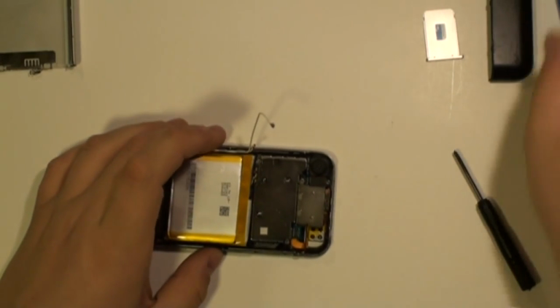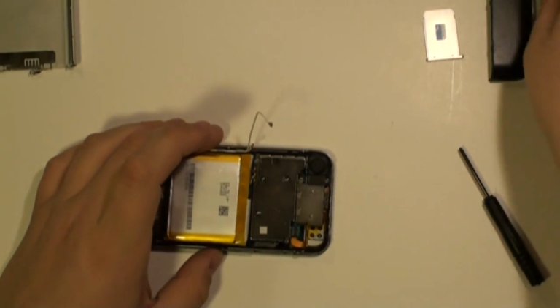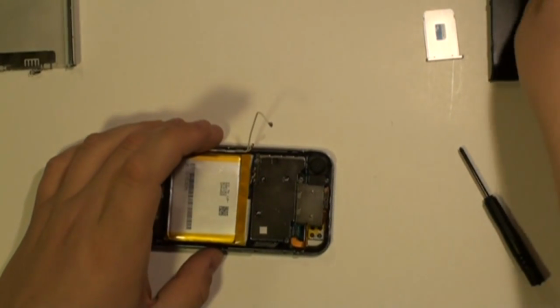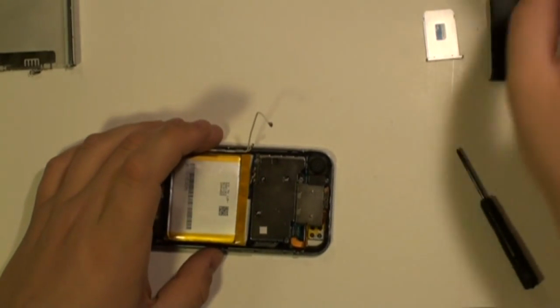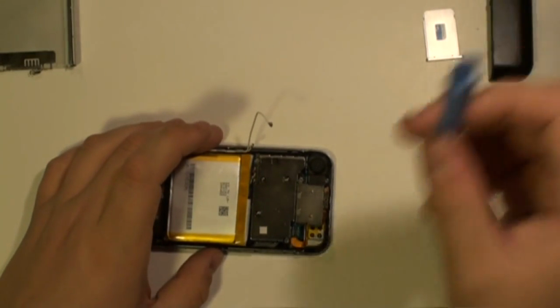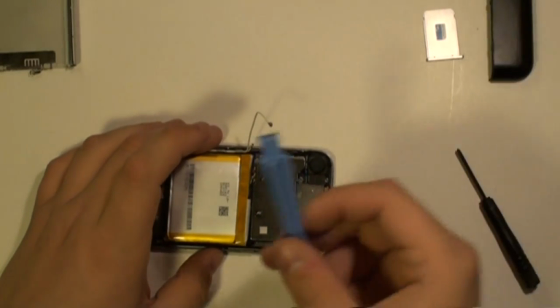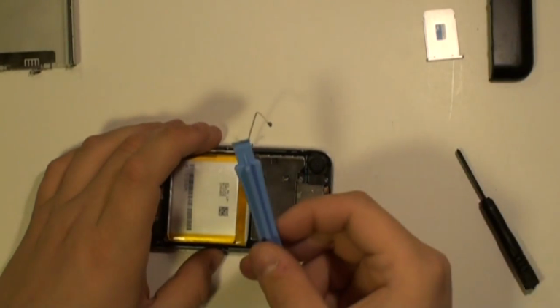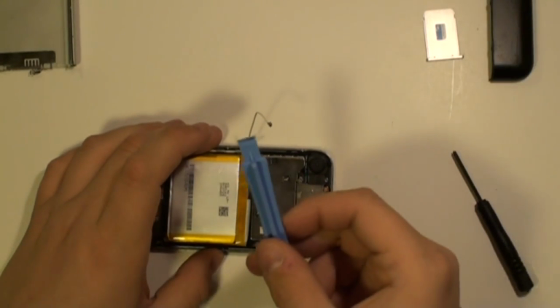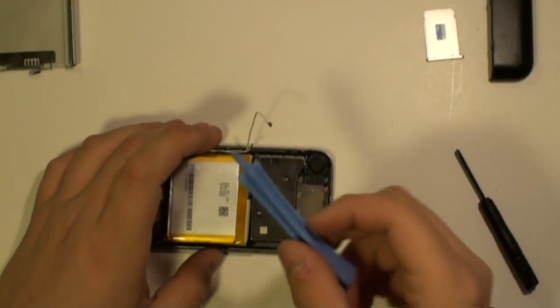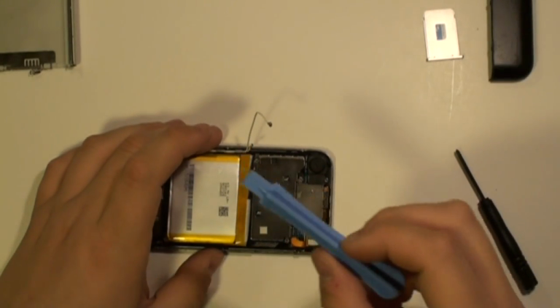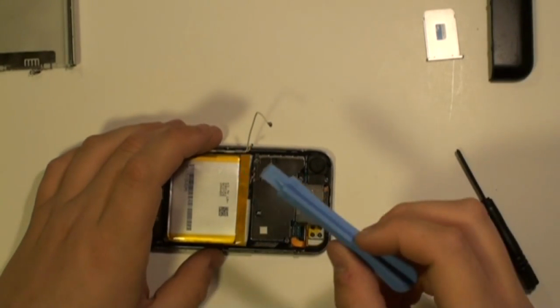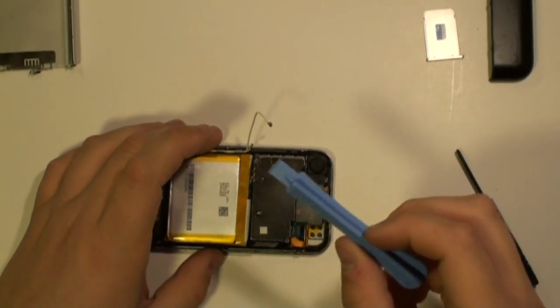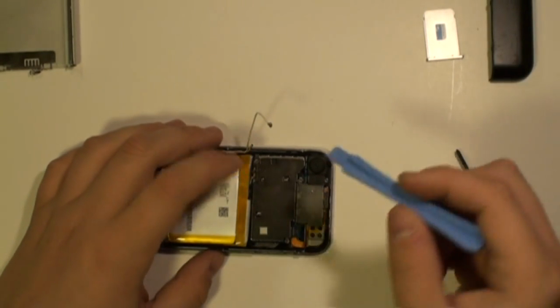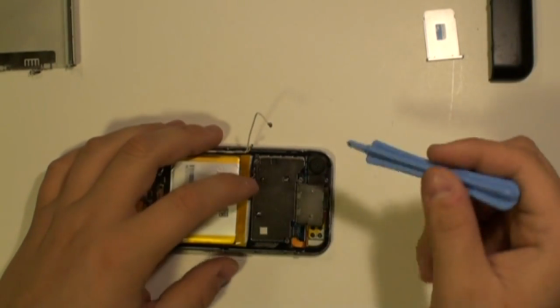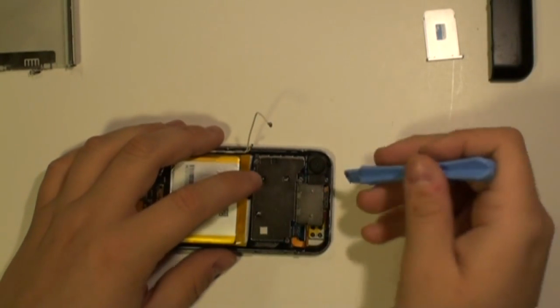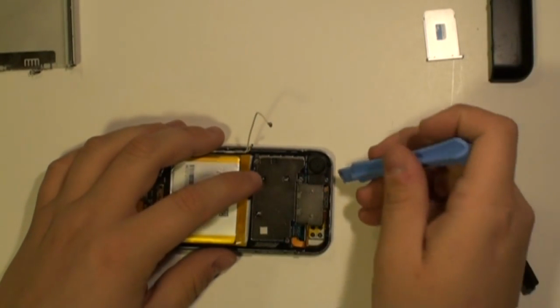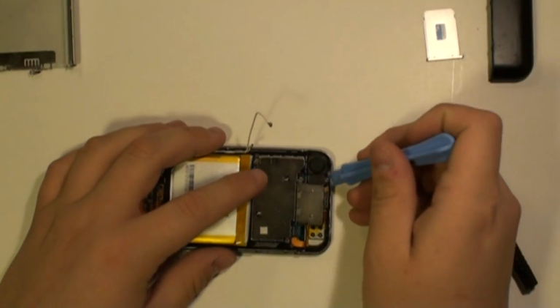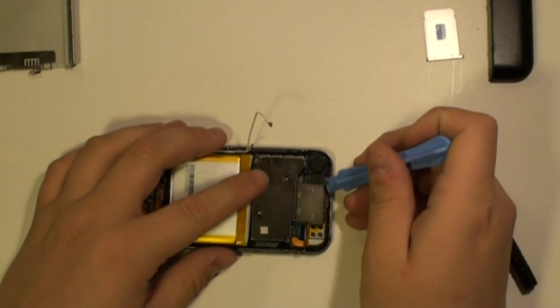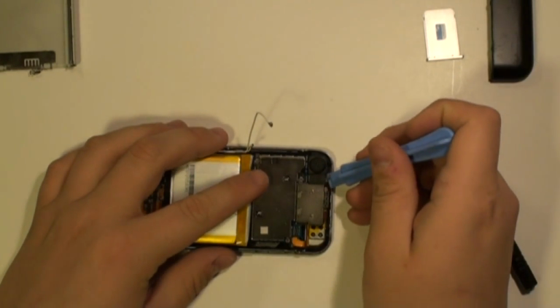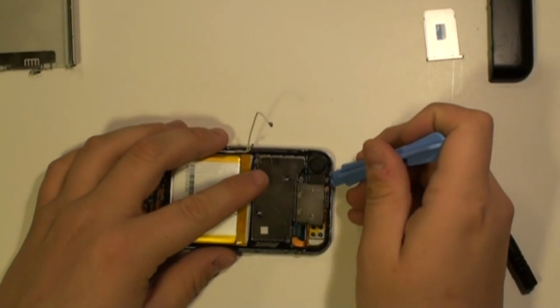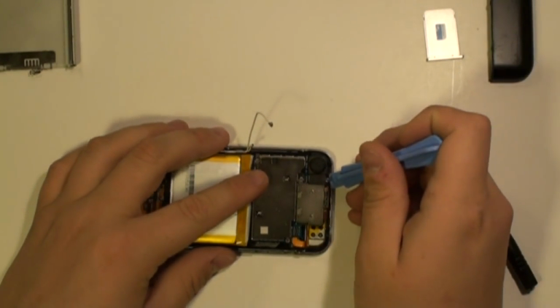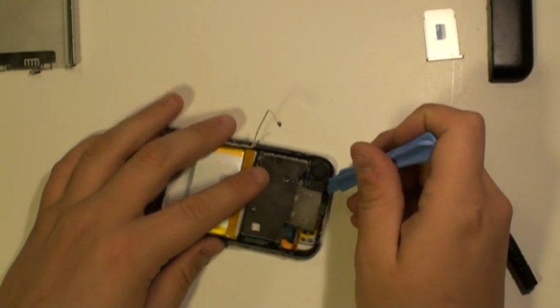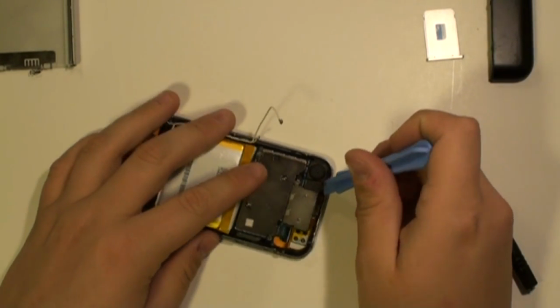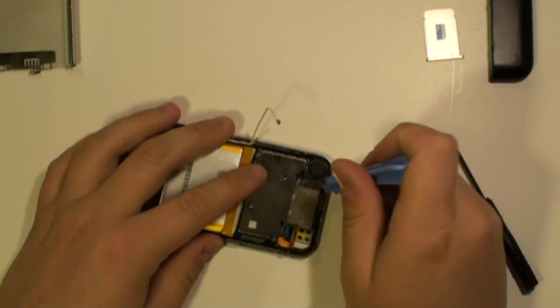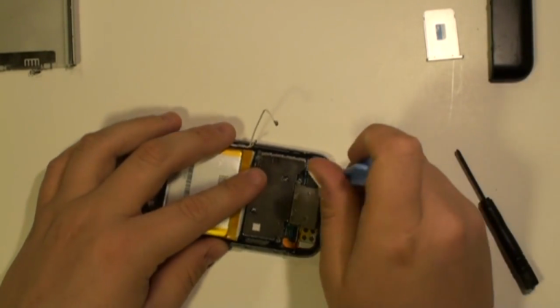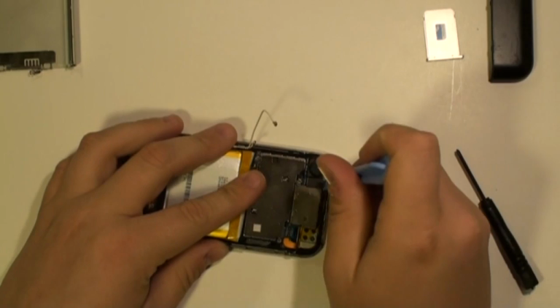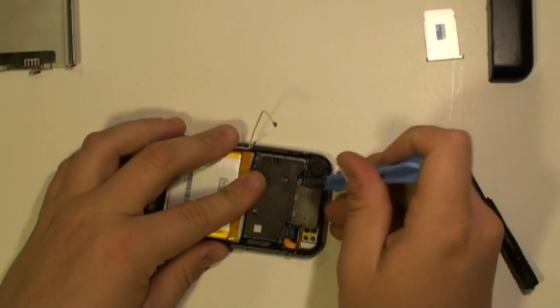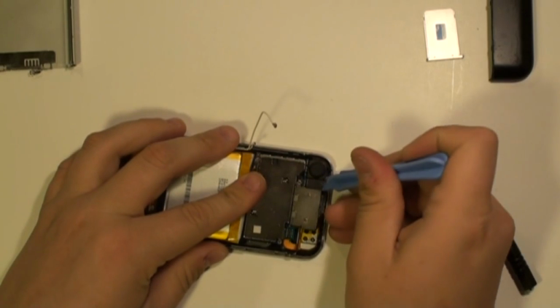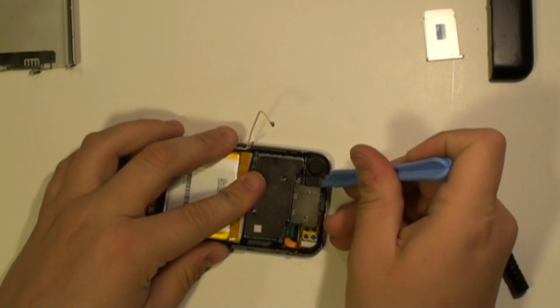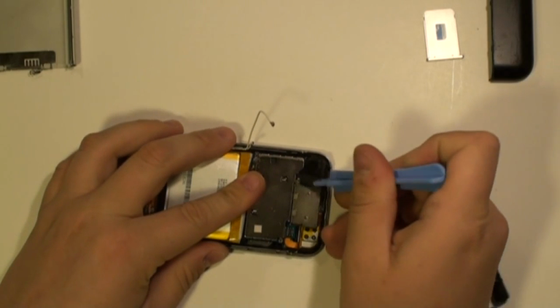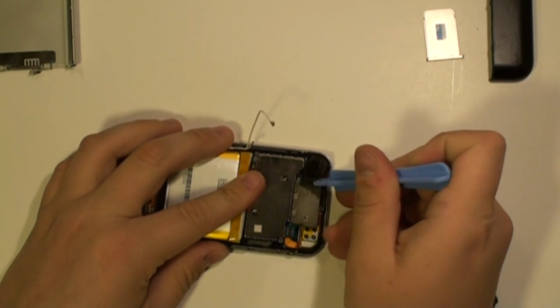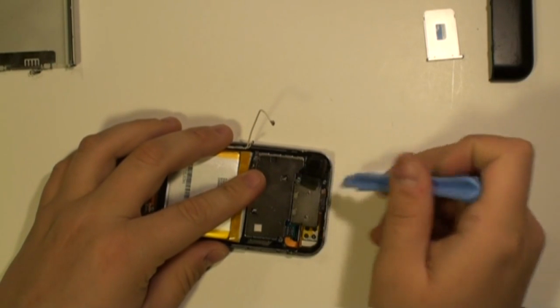Next, using a safe pry tool, gently pry out the camera as being shown here now.